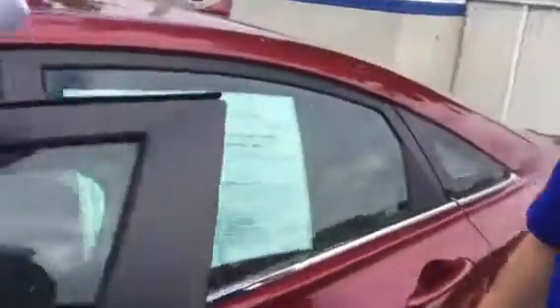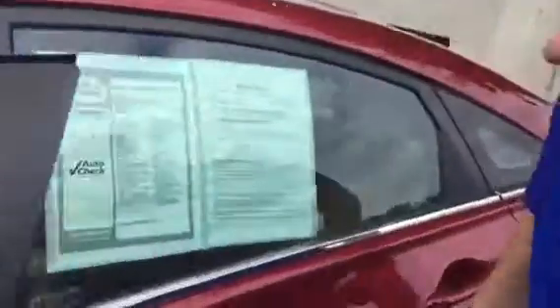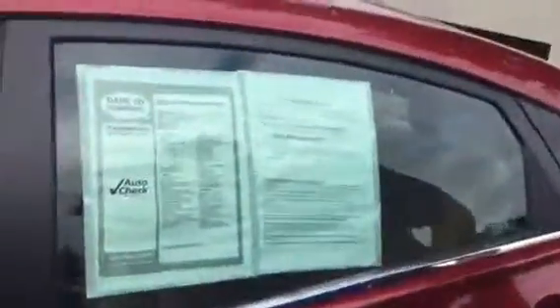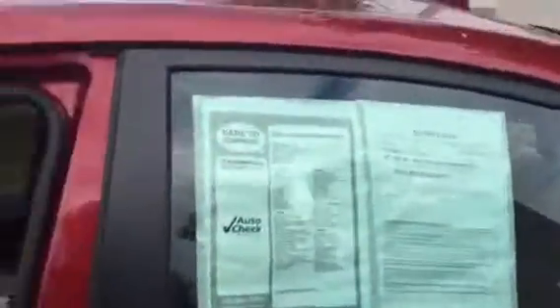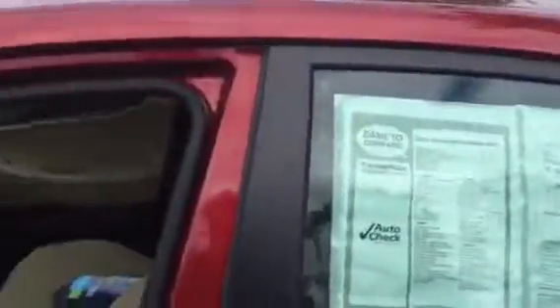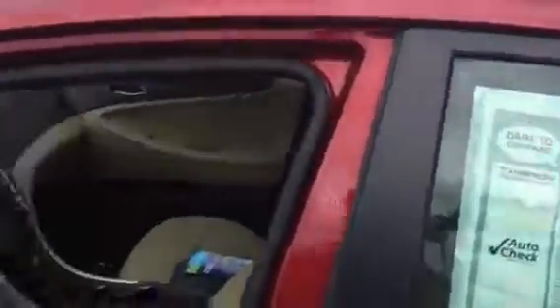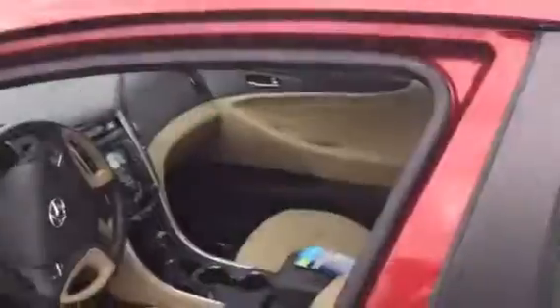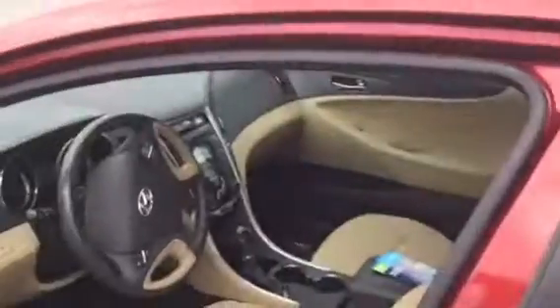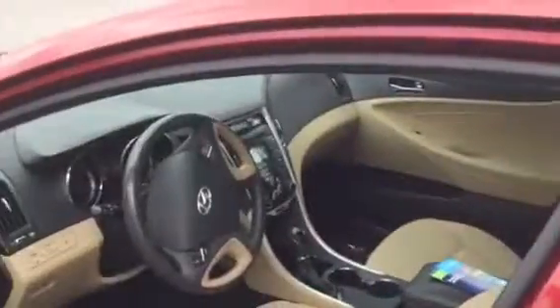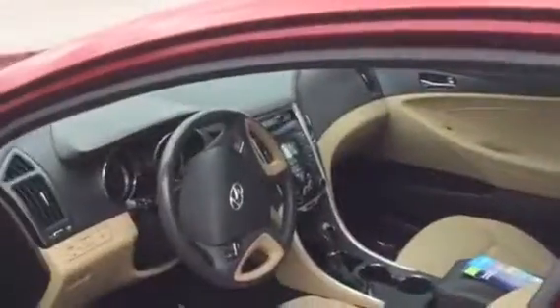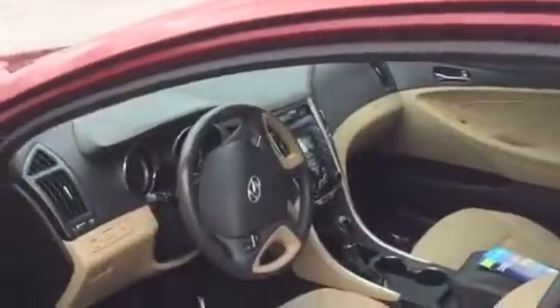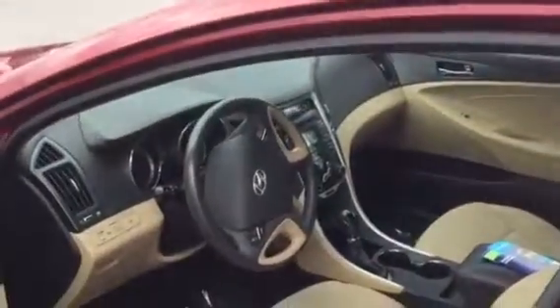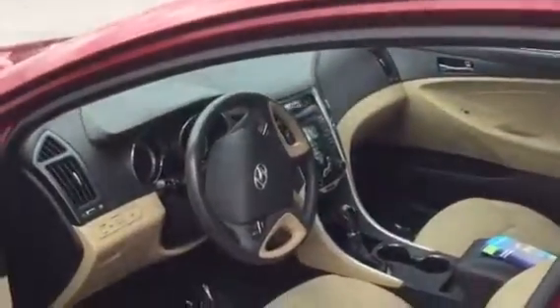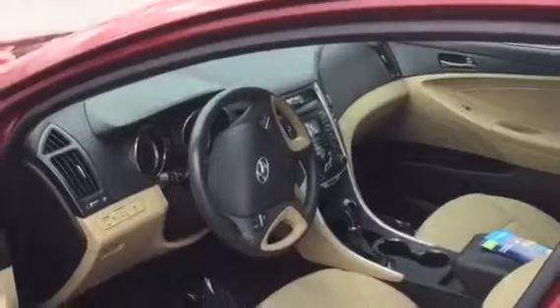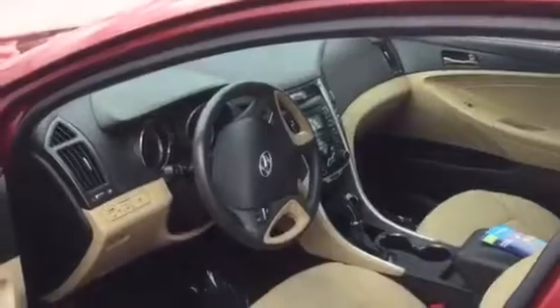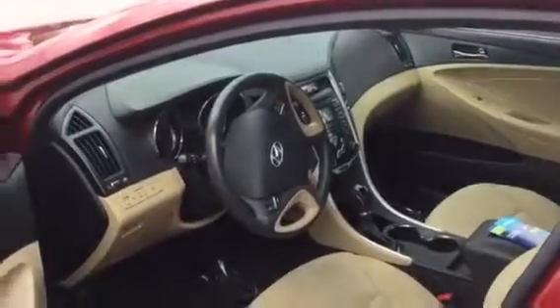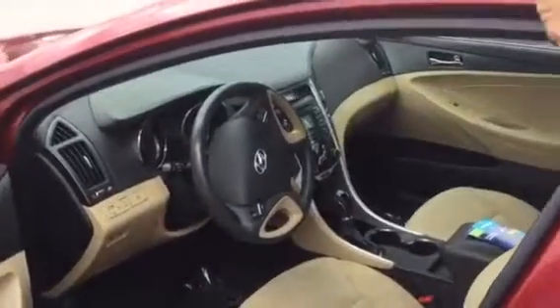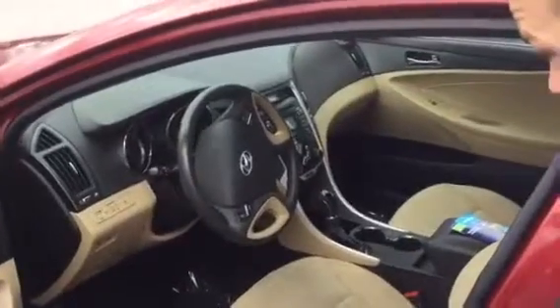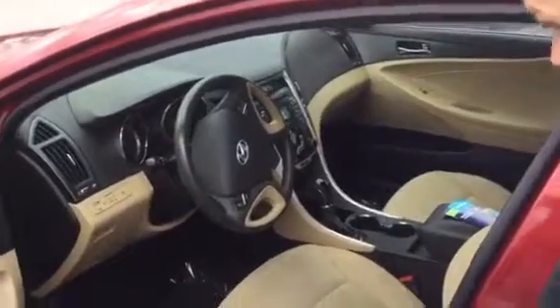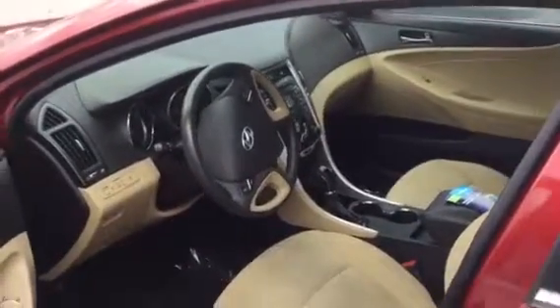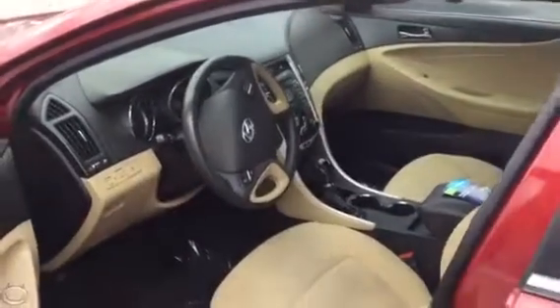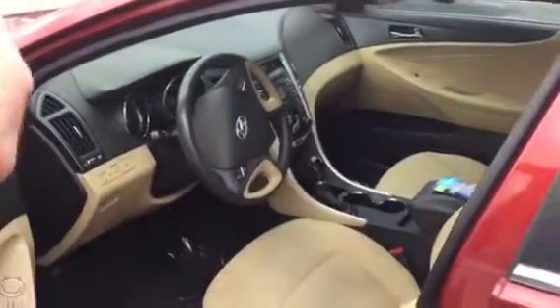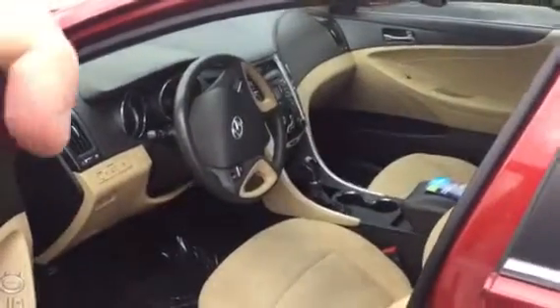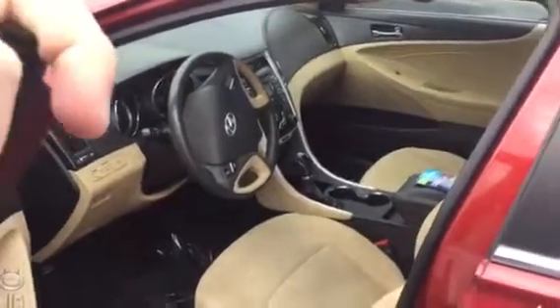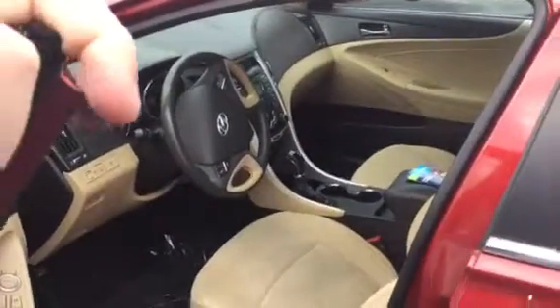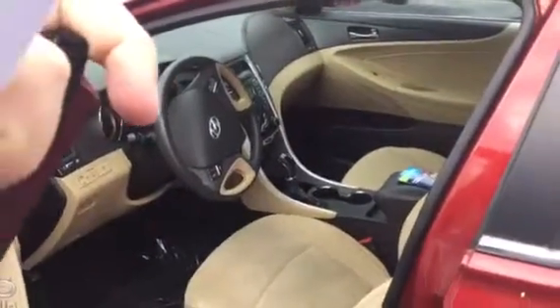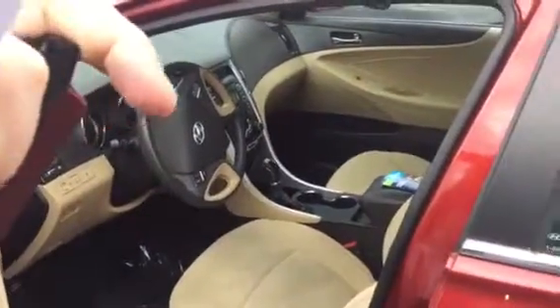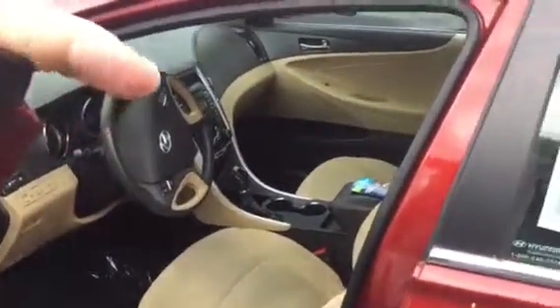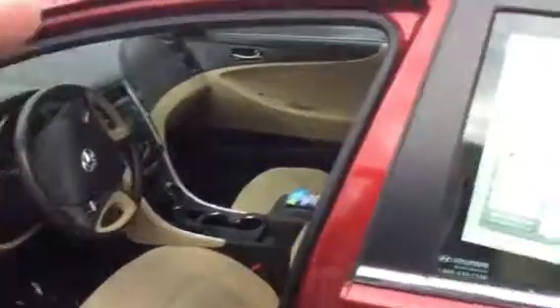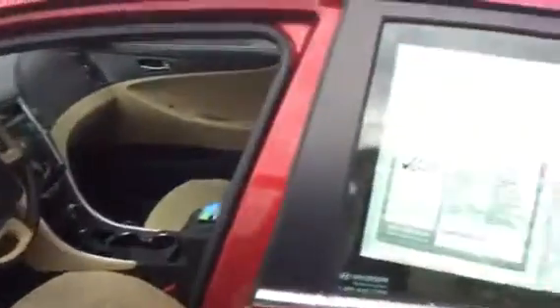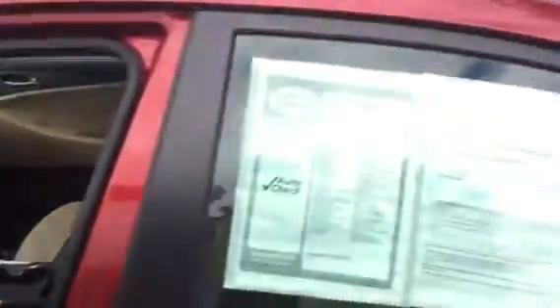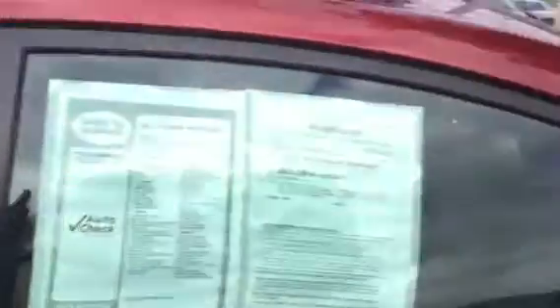This vehicle has Bluetooth. It's been taken care of — it's cloth seating. Only 176,000 miles on this Sonata.